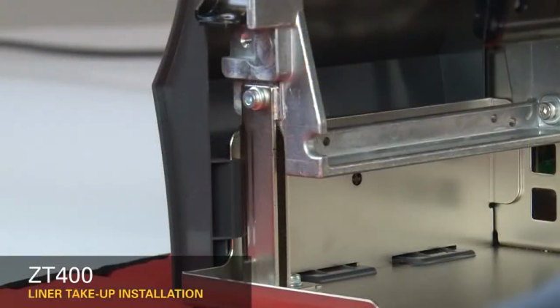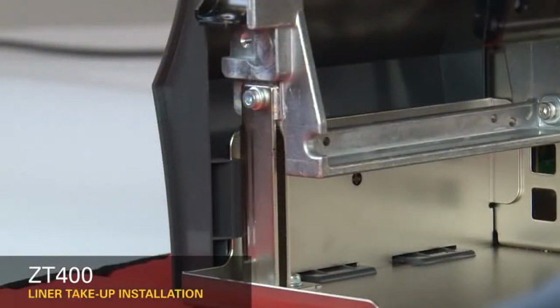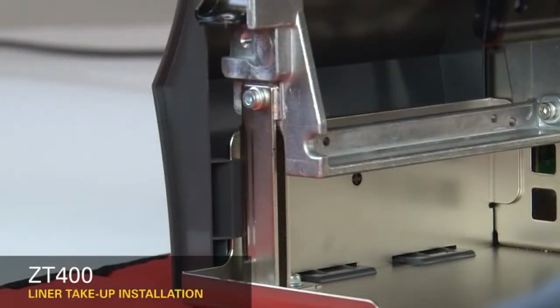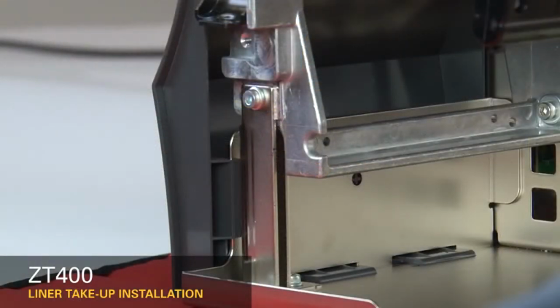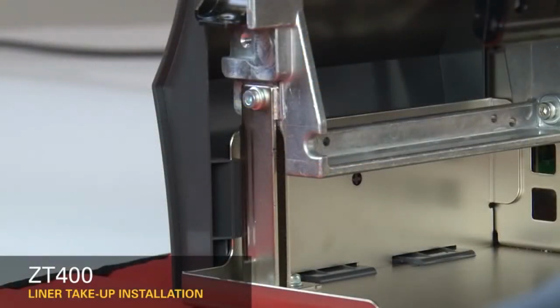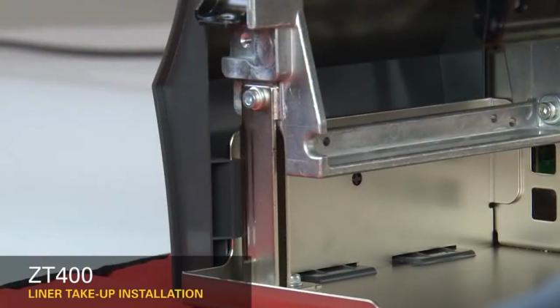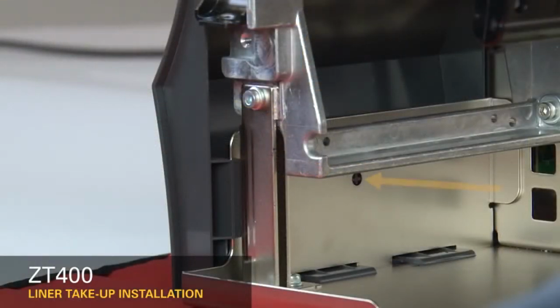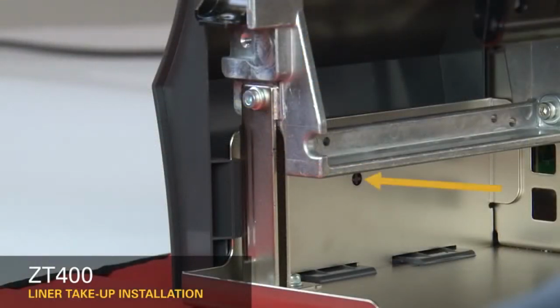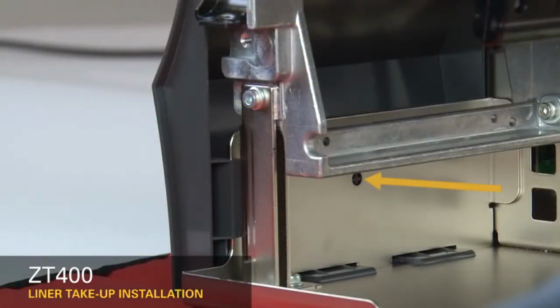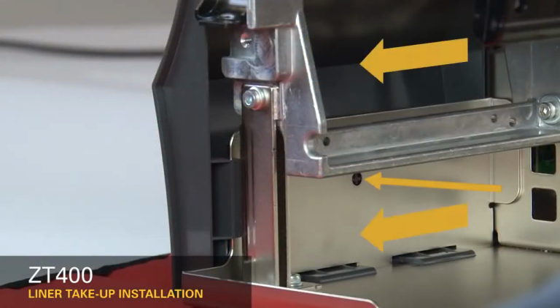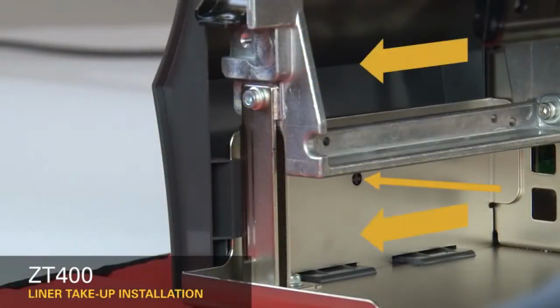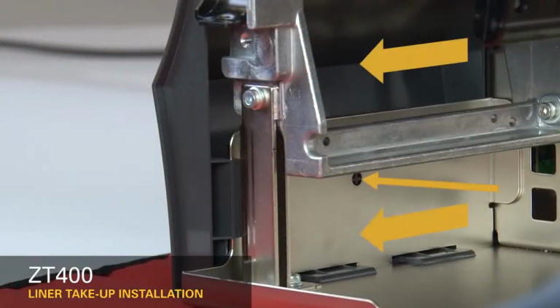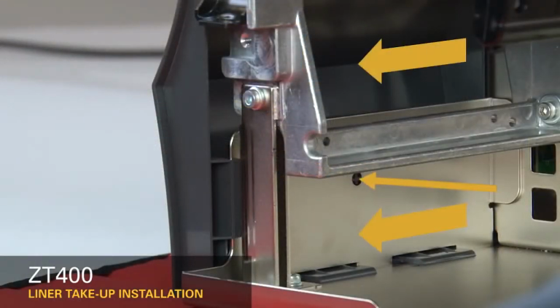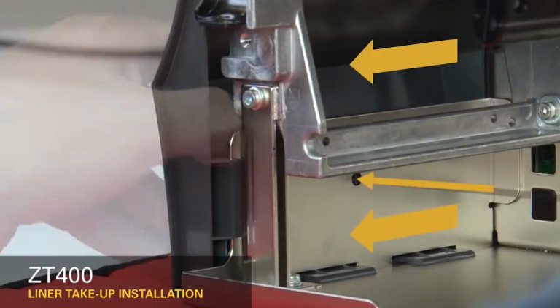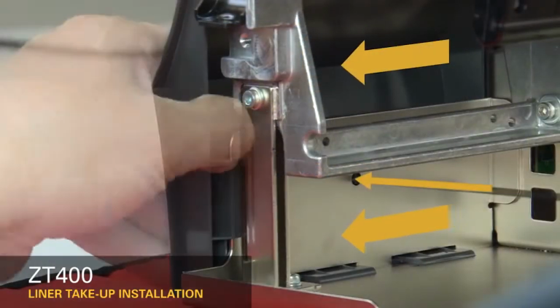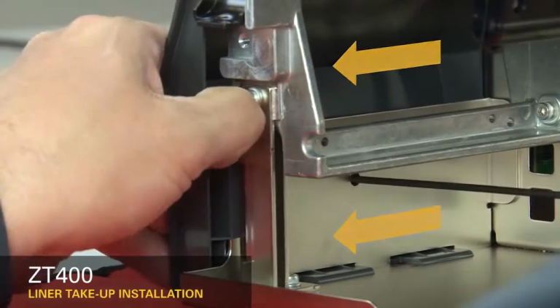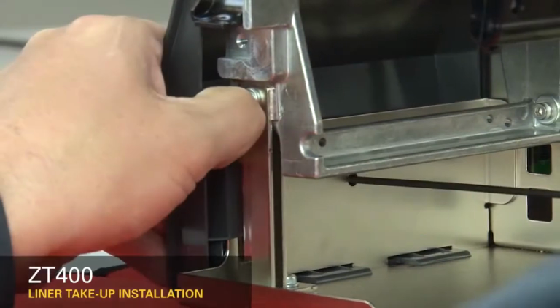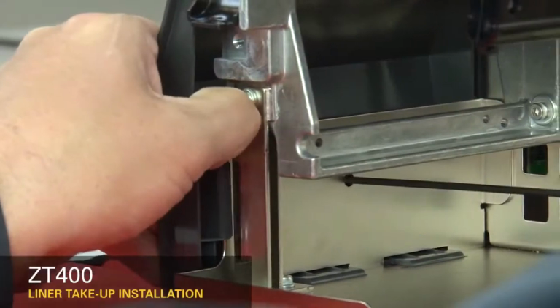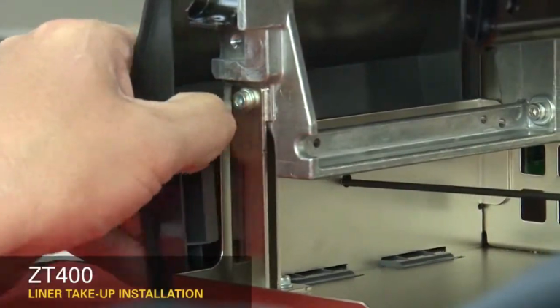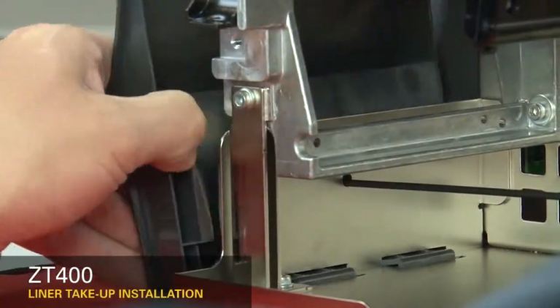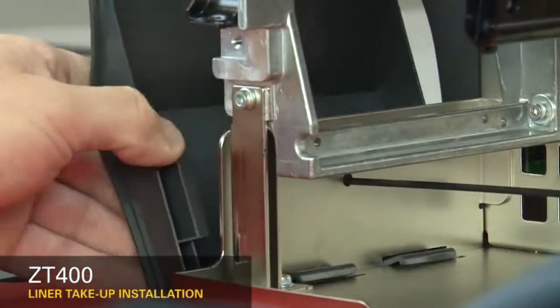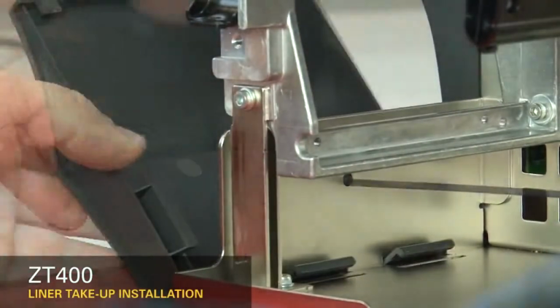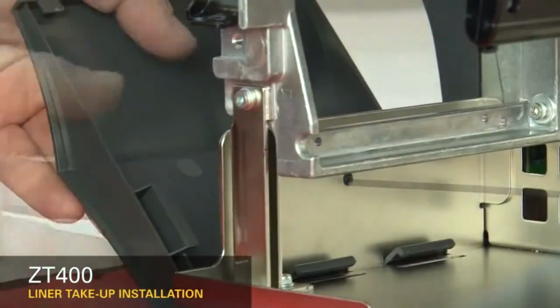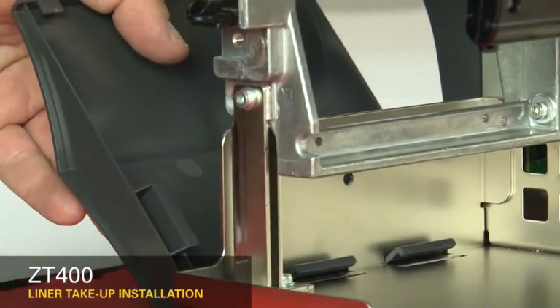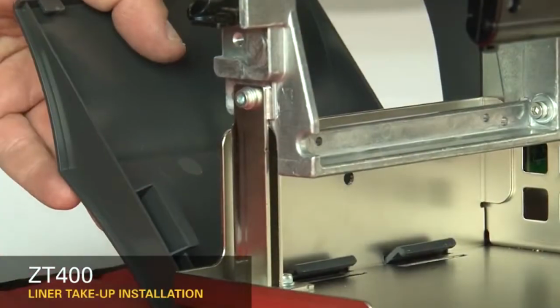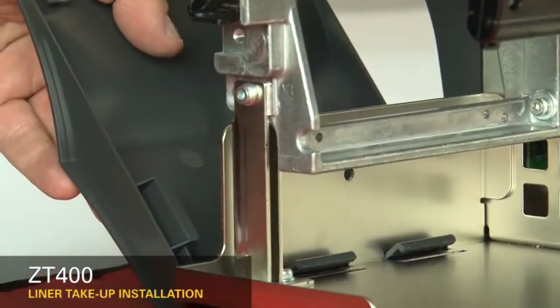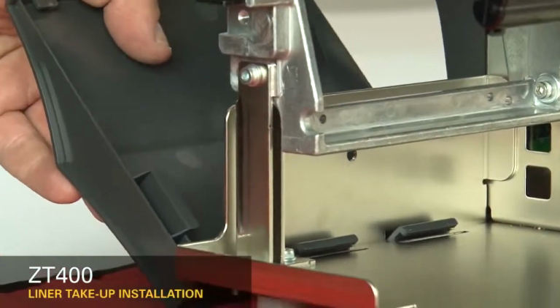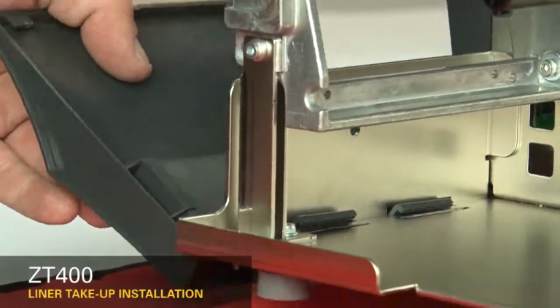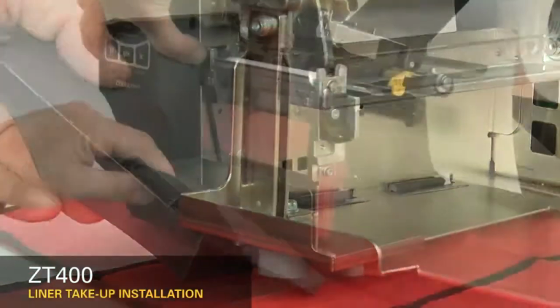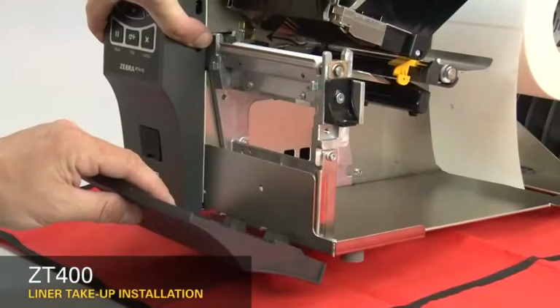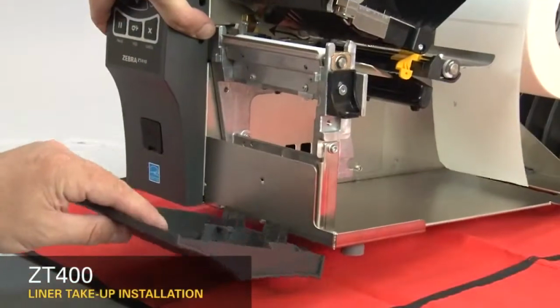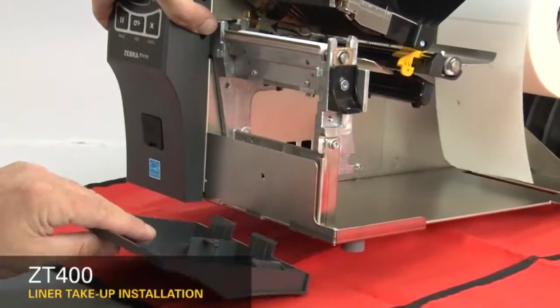To remove the front panel, press on the detent button while sliding the panel off the hooks and out of the base.